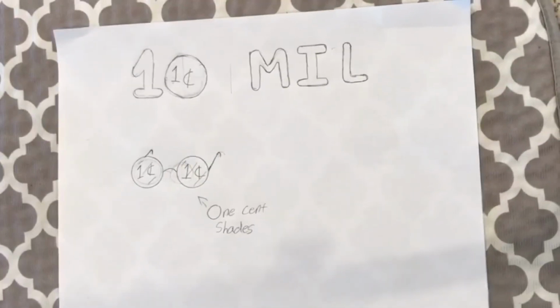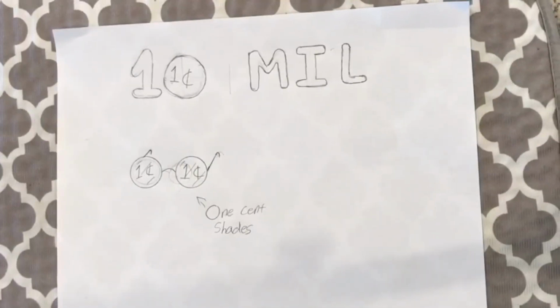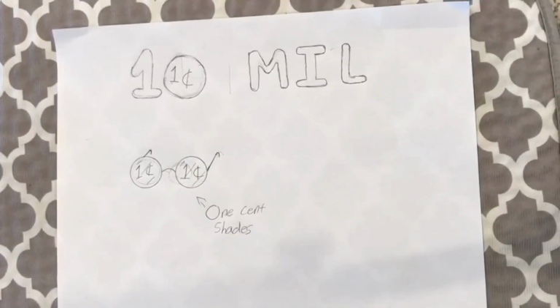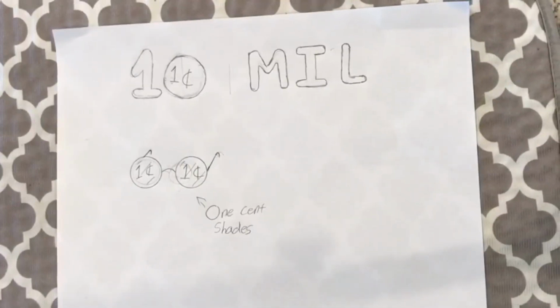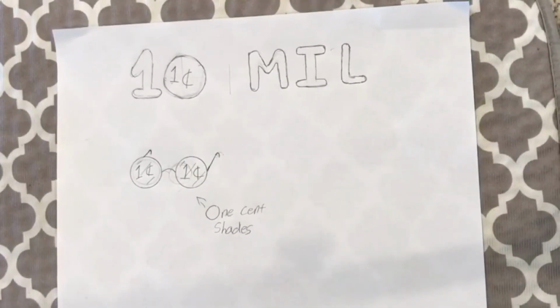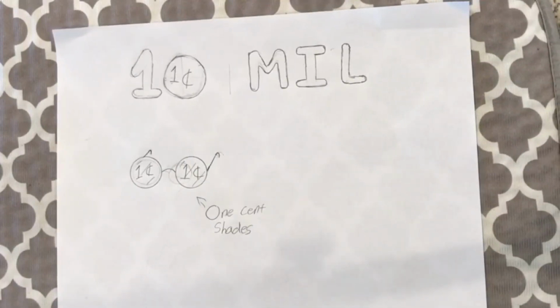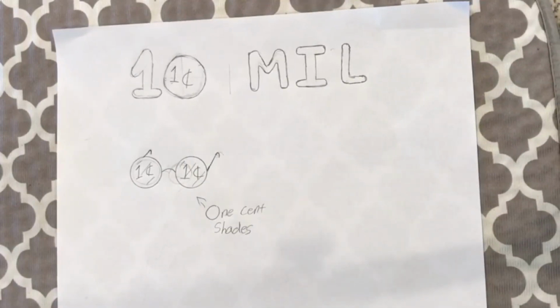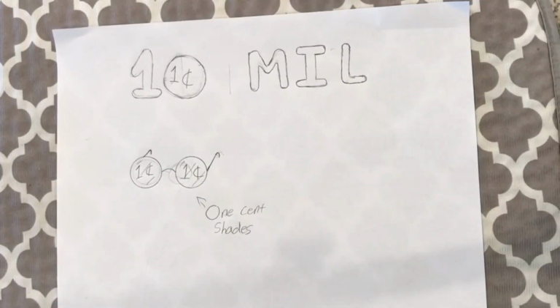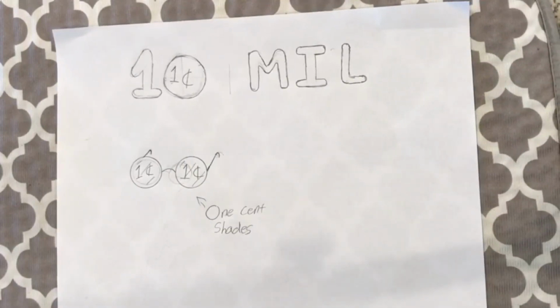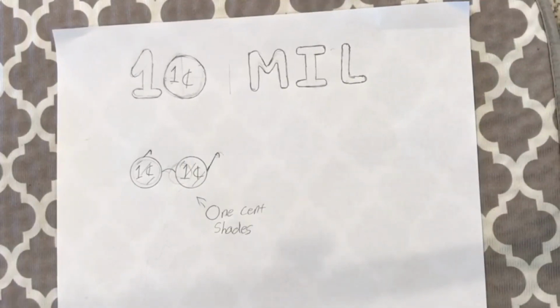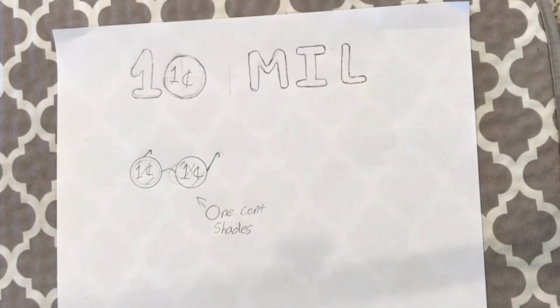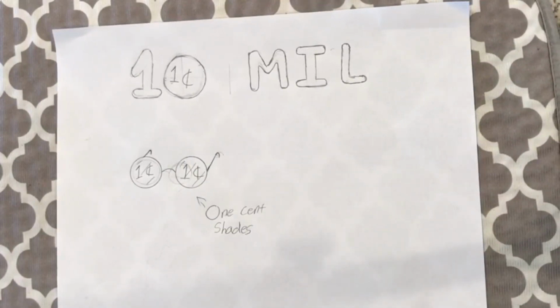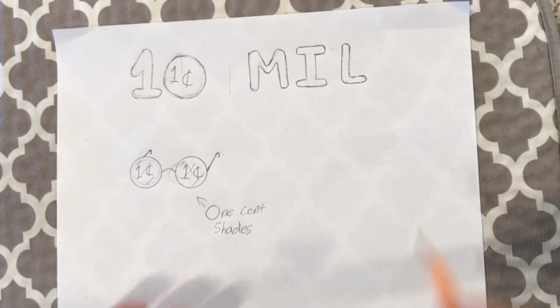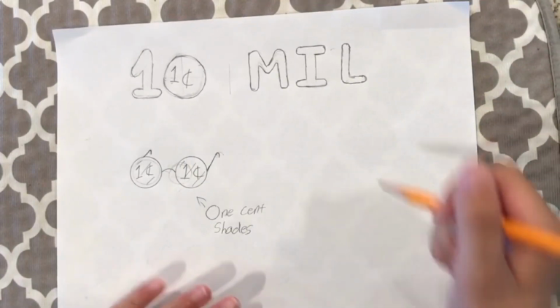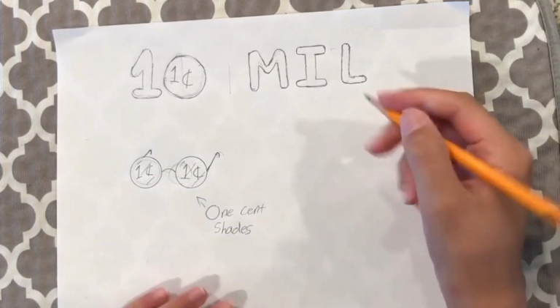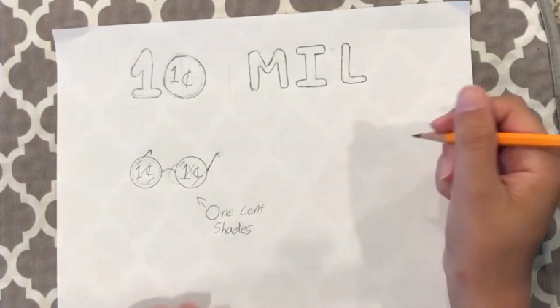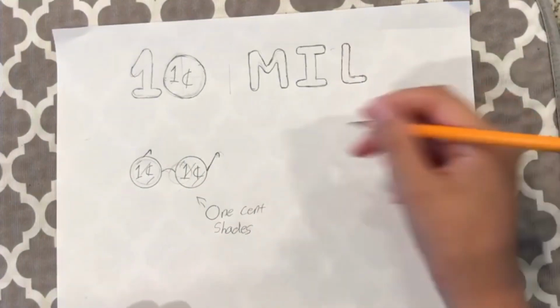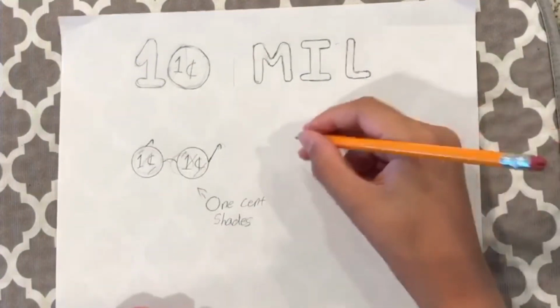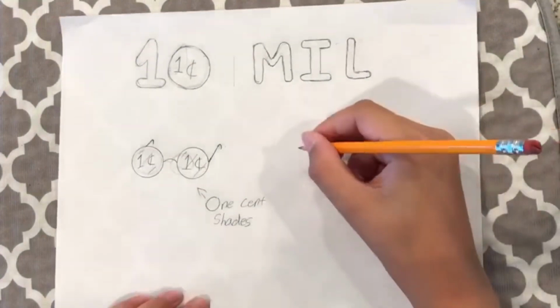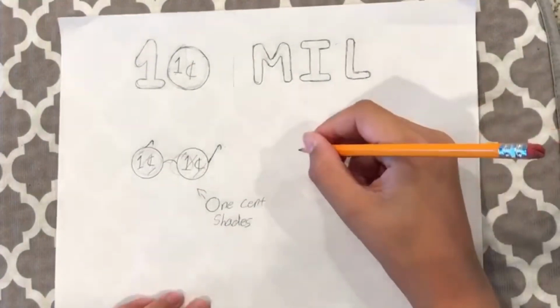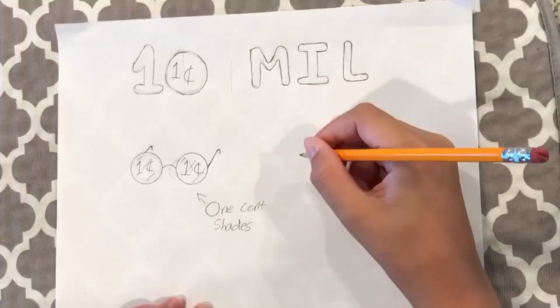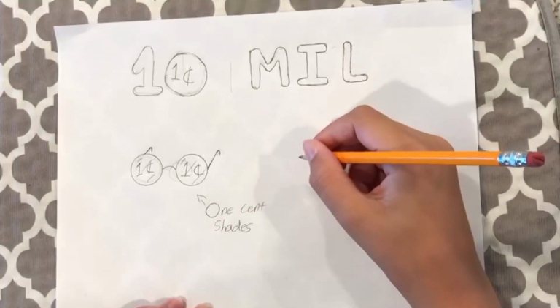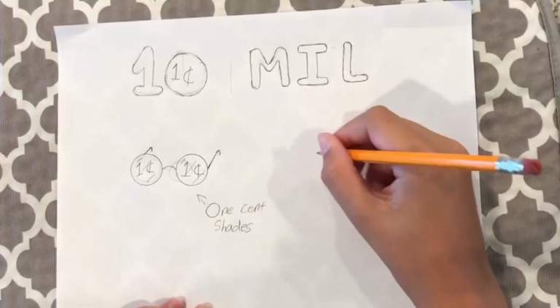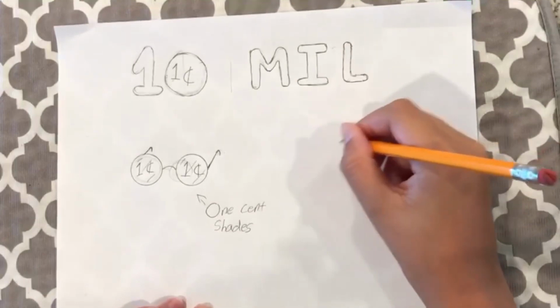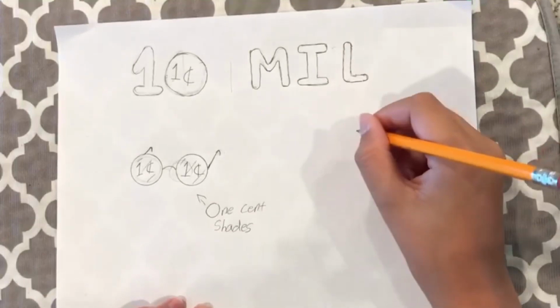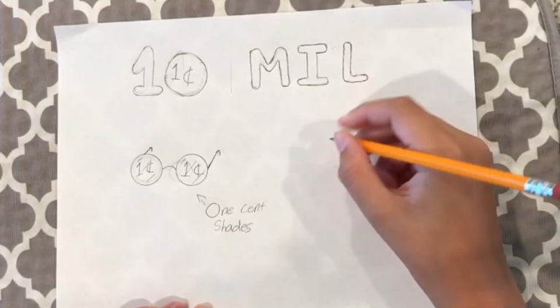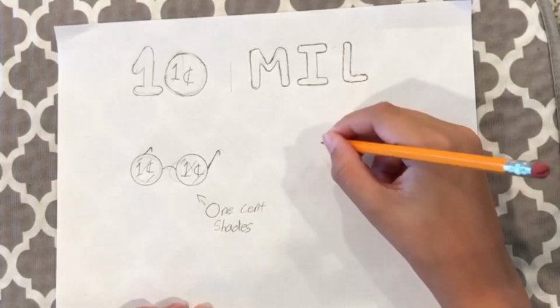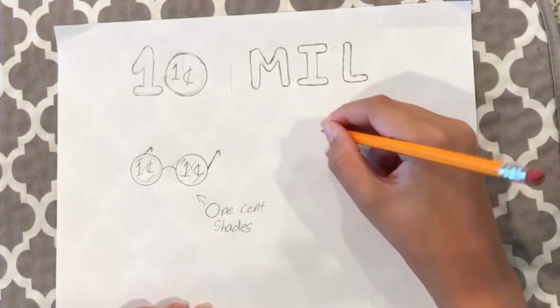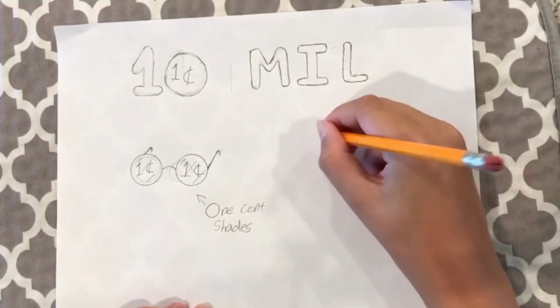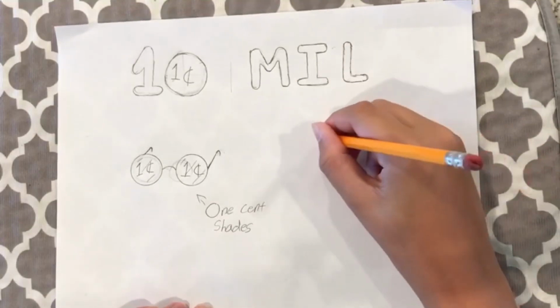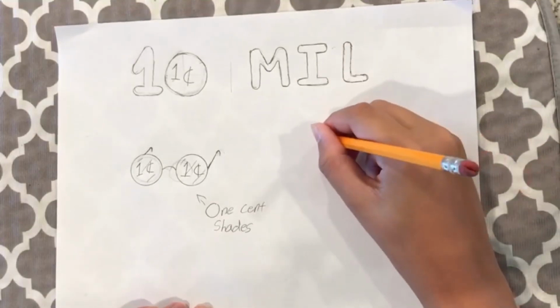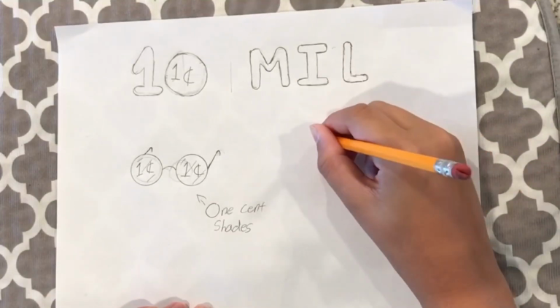I started to draw this. You can see that there's a one cent shade and now I'm going to draw the Photoshop logo.